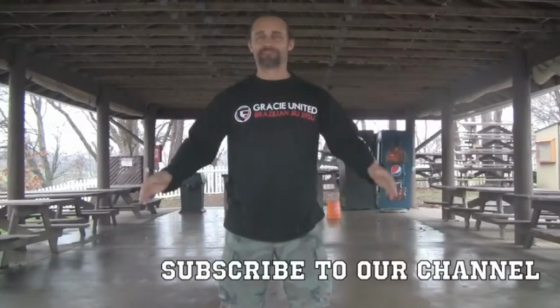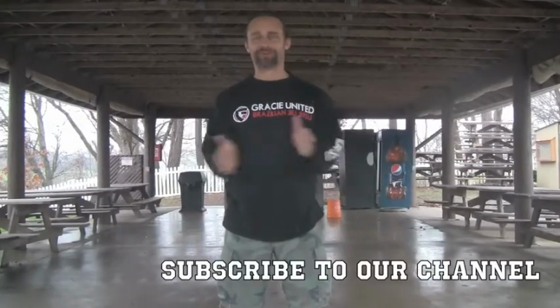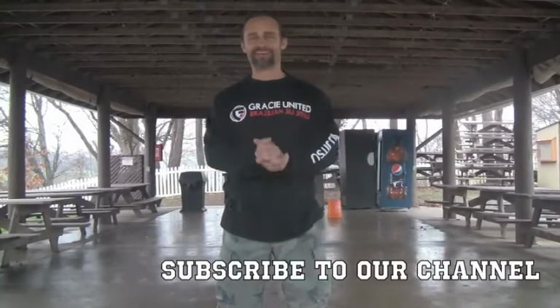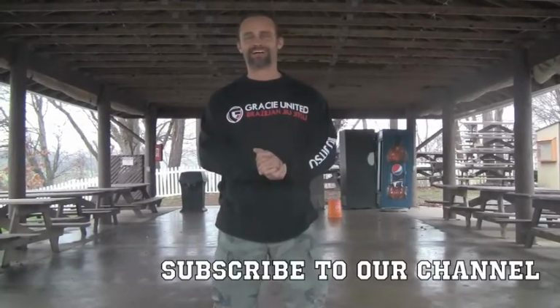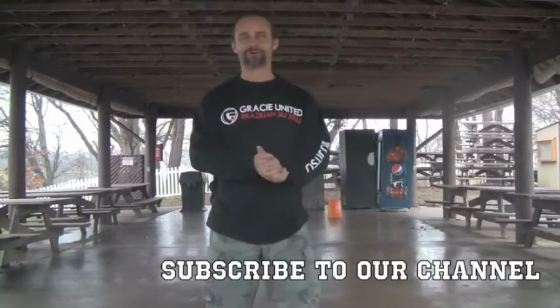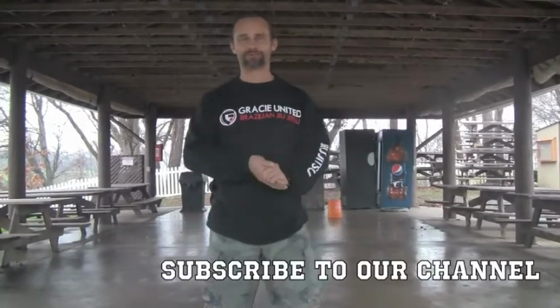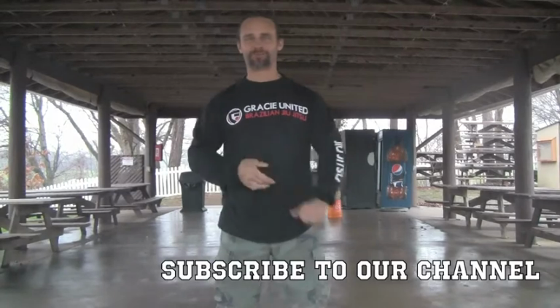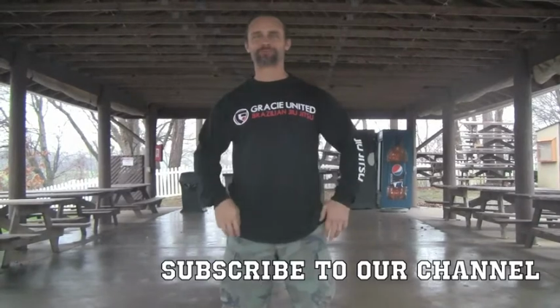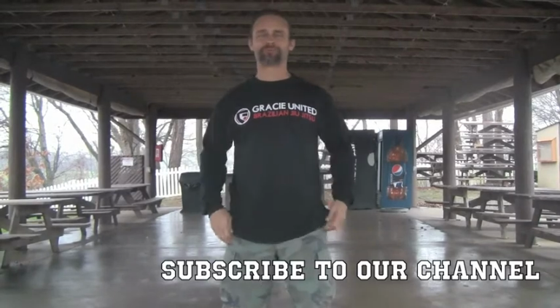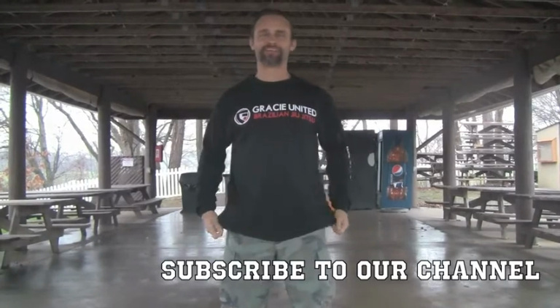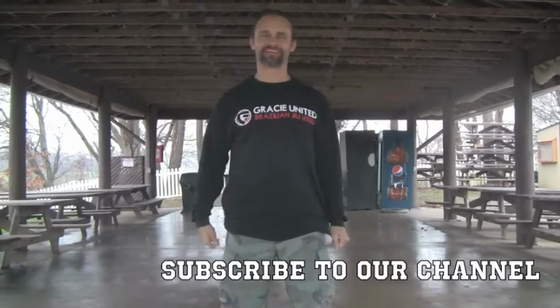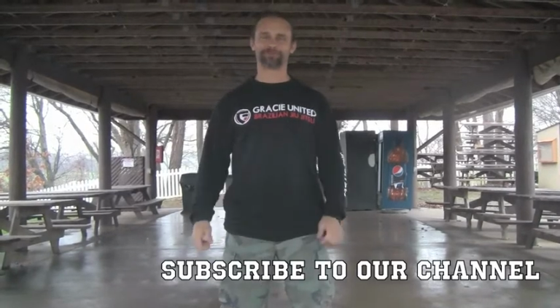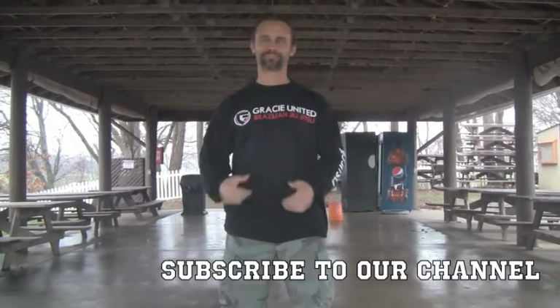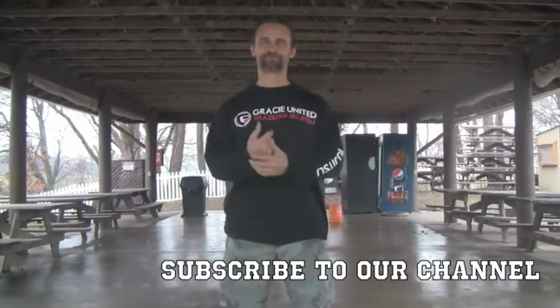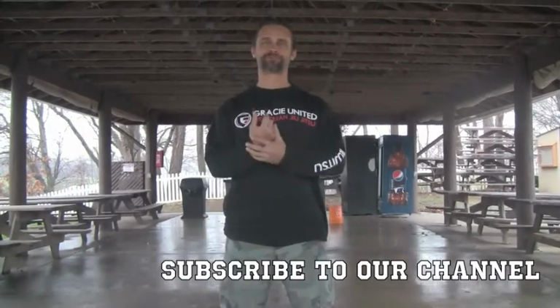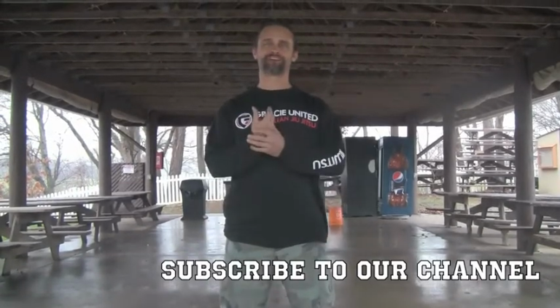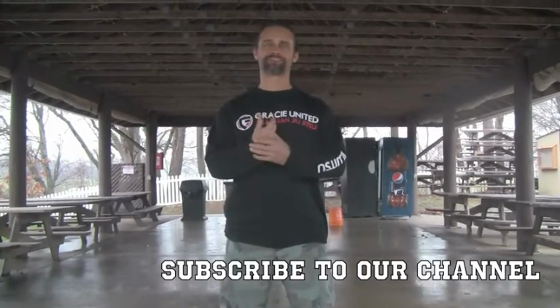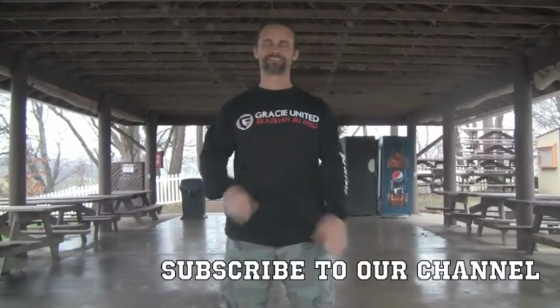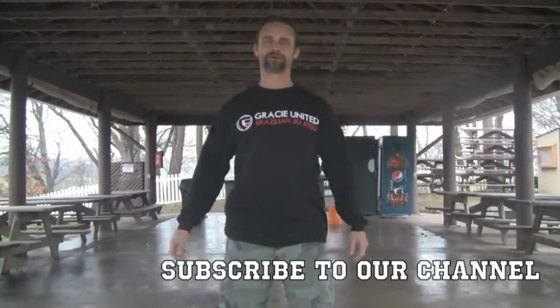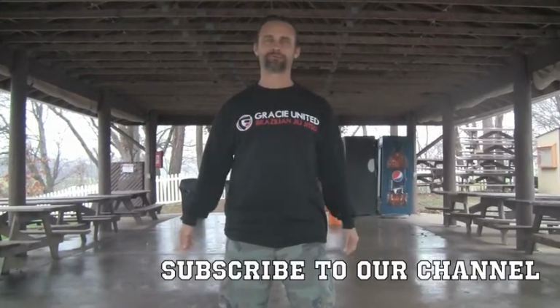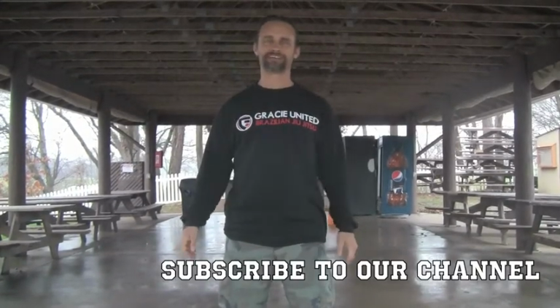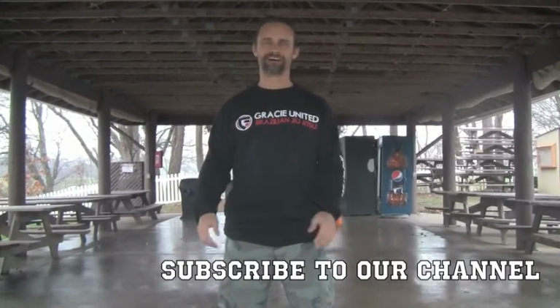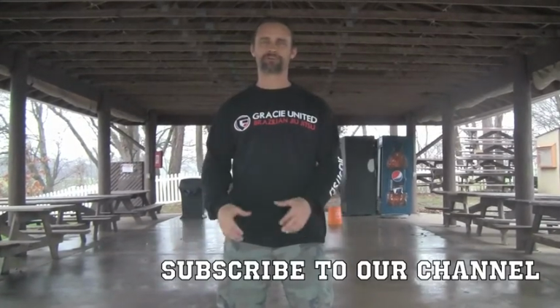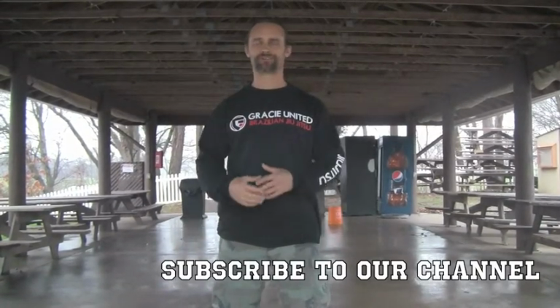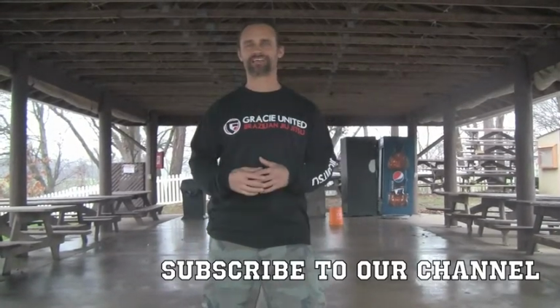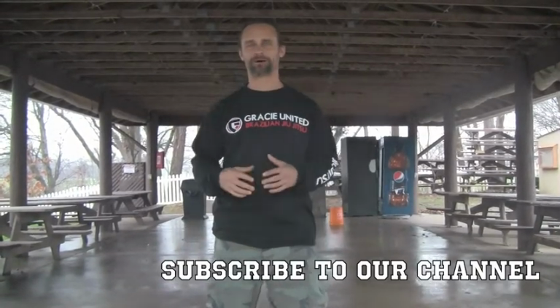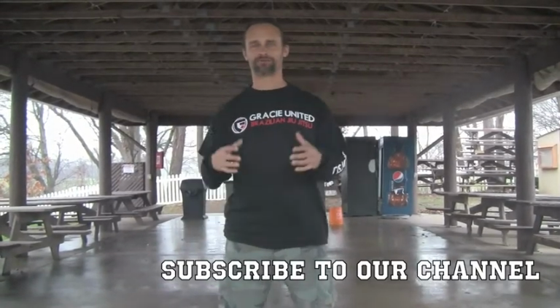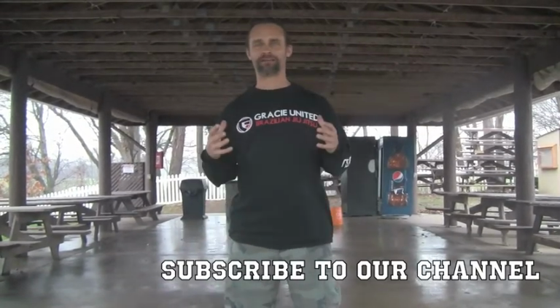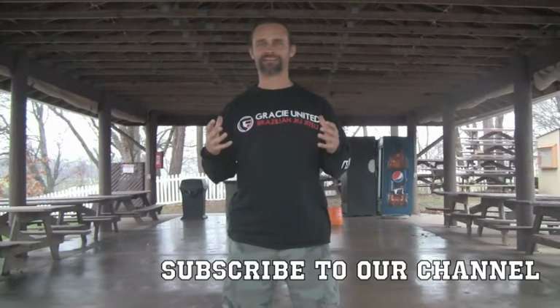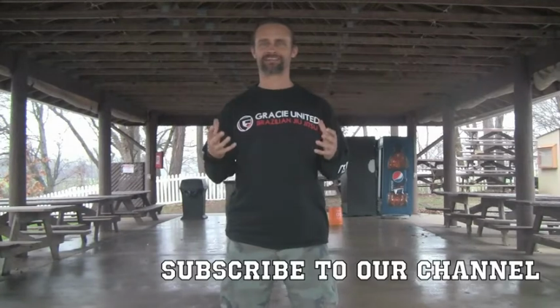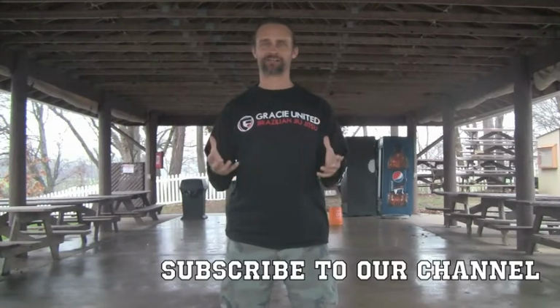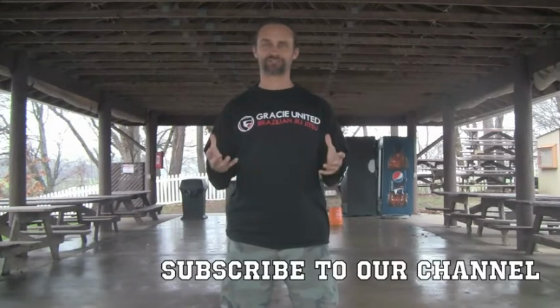Hey everybody! Welcome to our Principle of the Week. Please subscribe to our channel and like this video if you like it. We're going to talk today about fighting in the clinch.